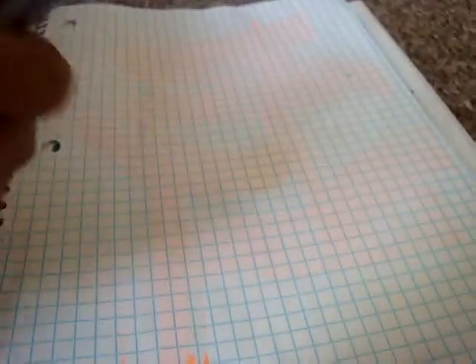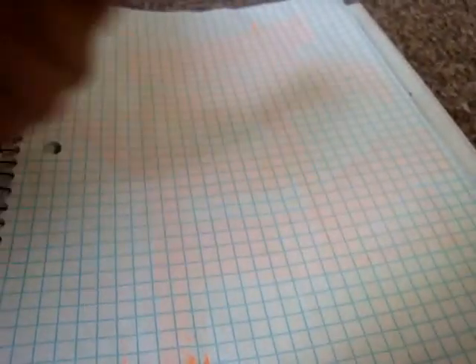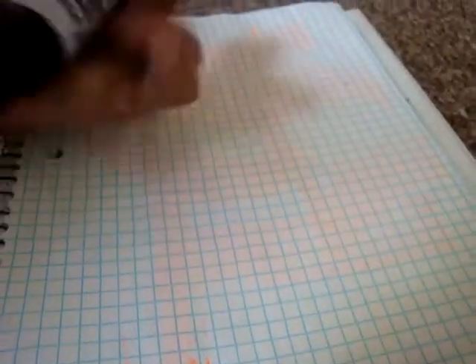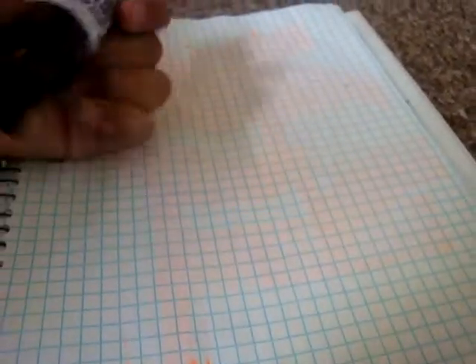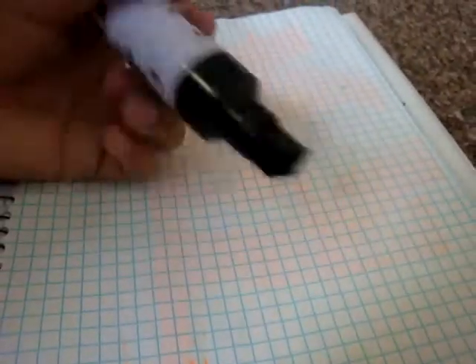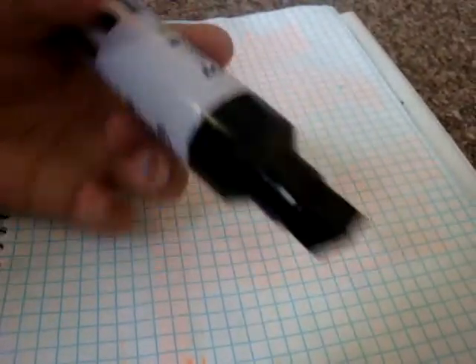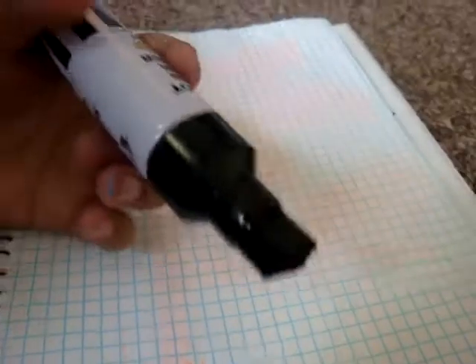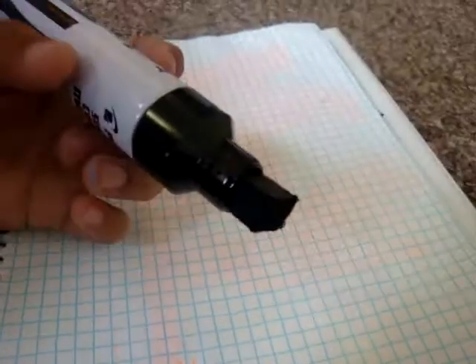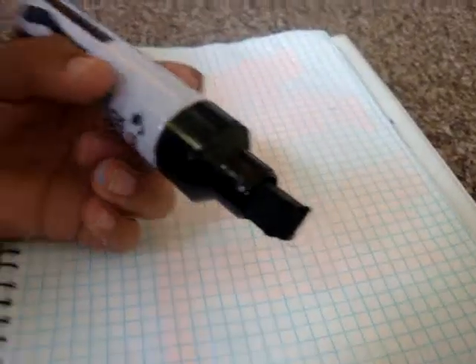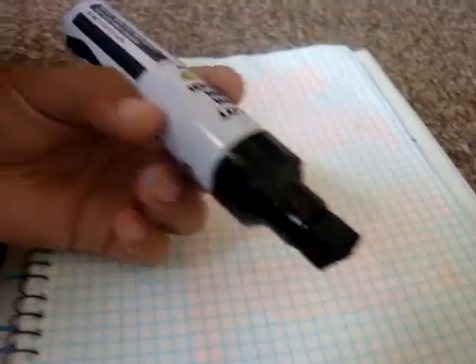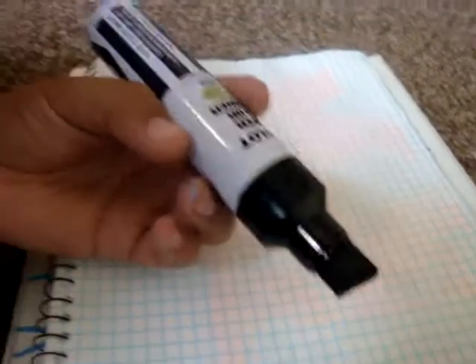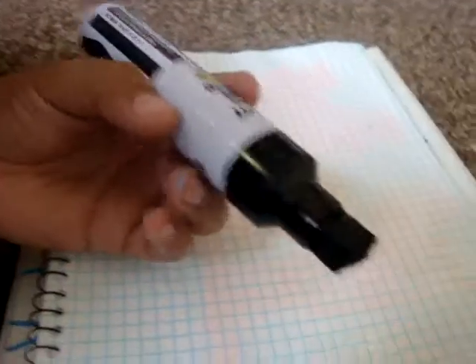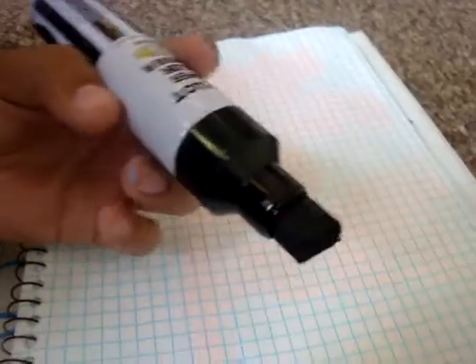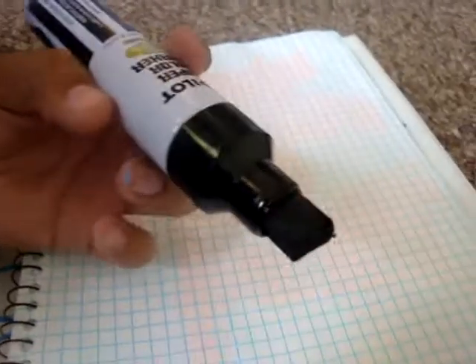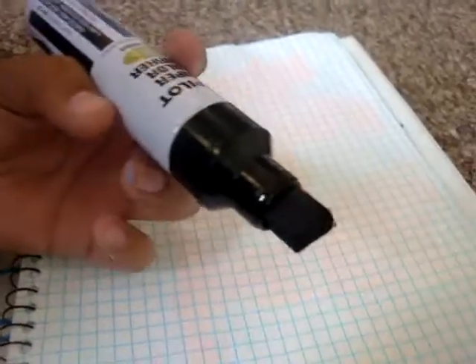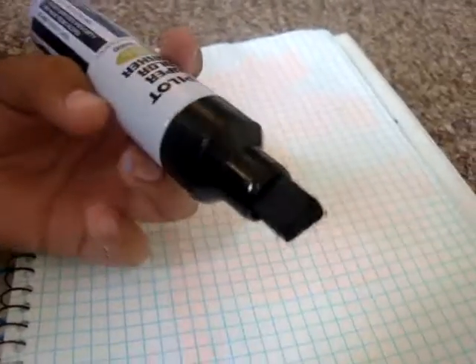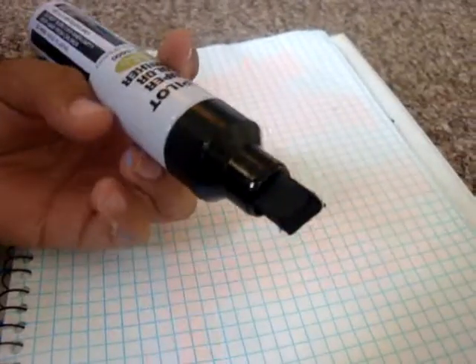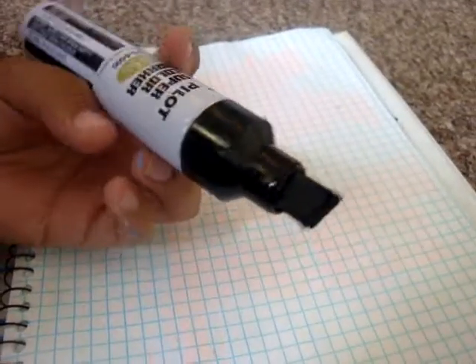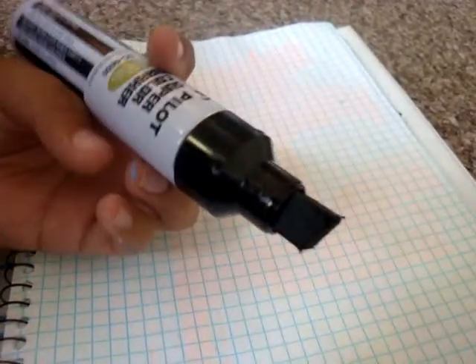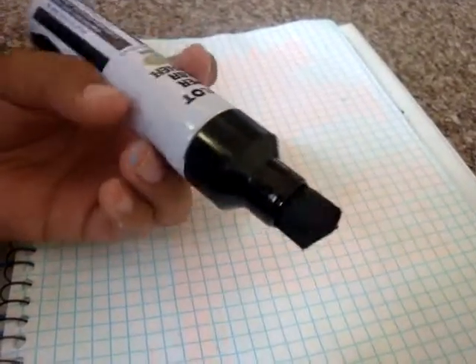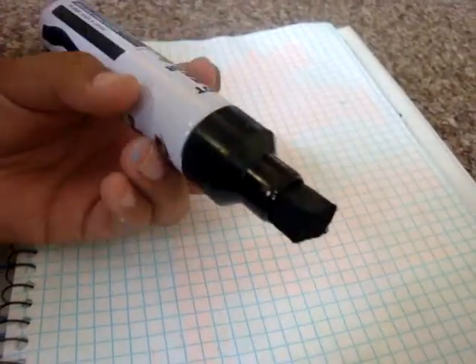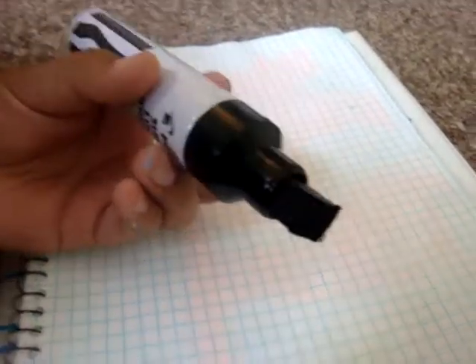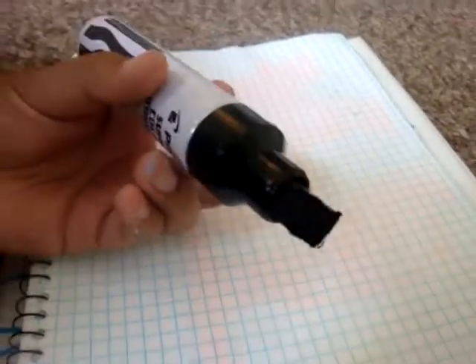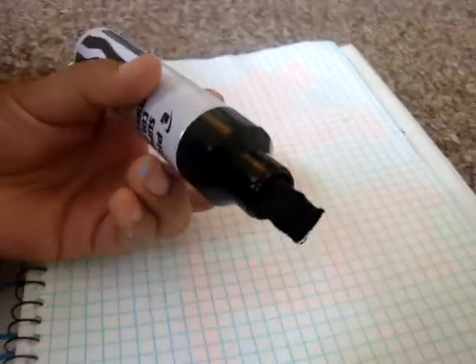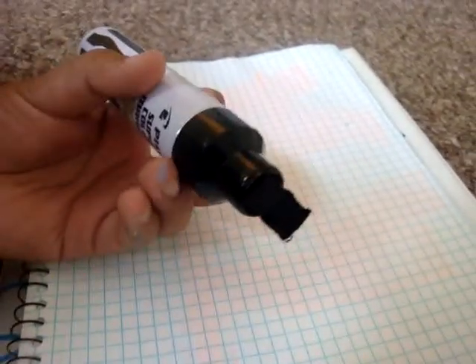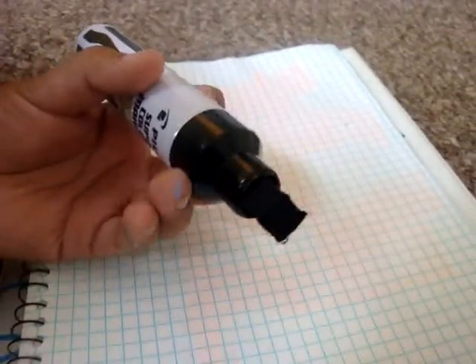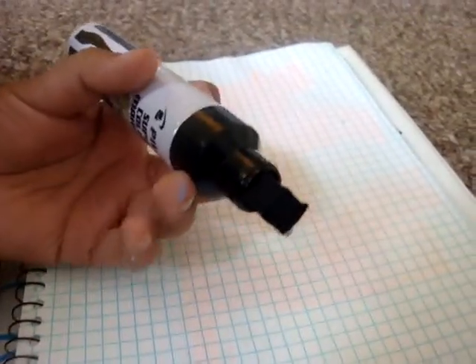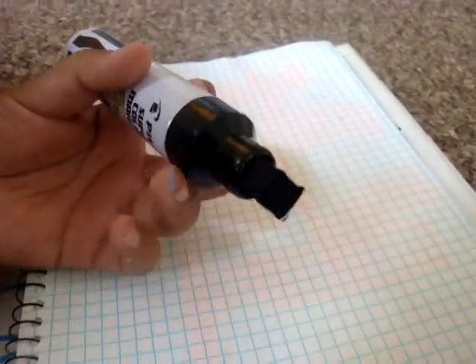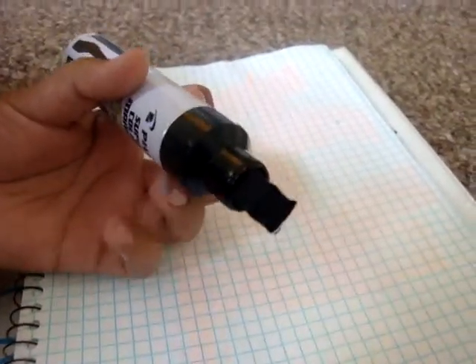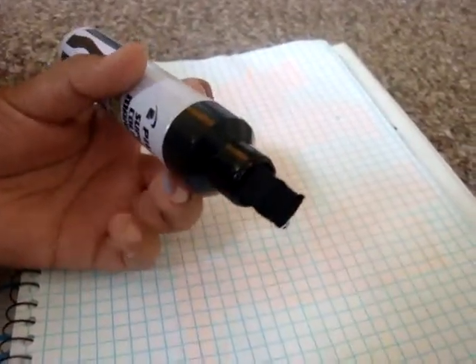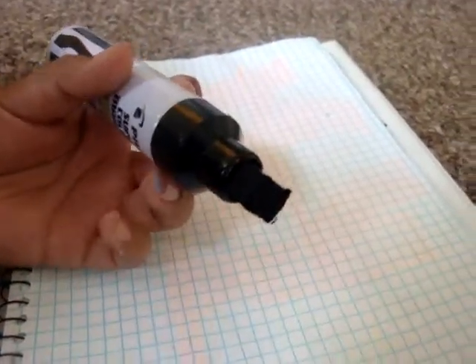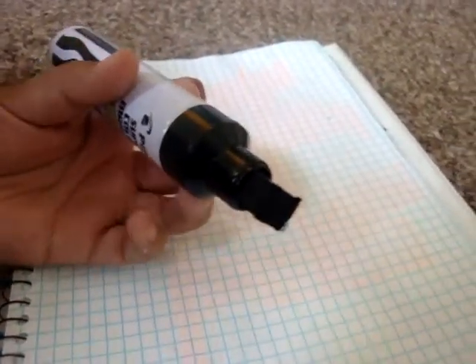And the nib — I don't know exactly how big it is, but it is a pretty big nib, as you can see.